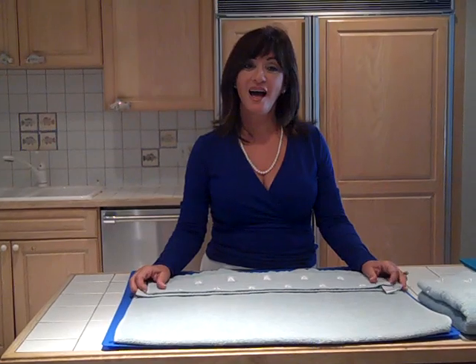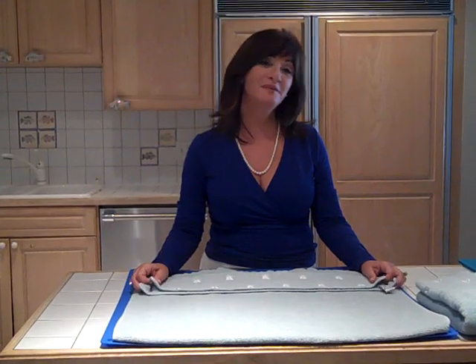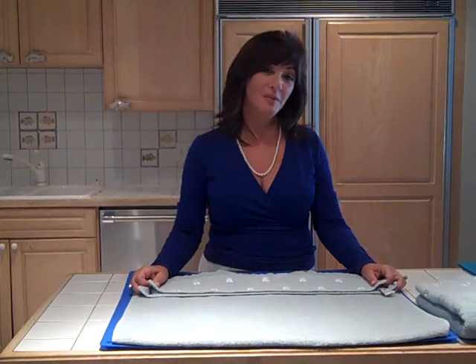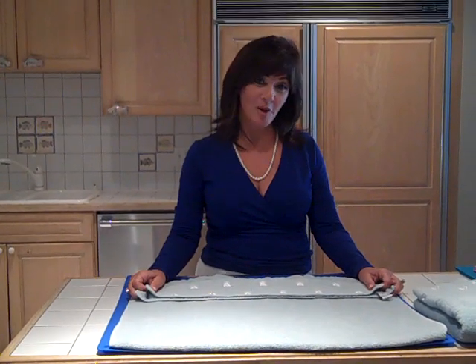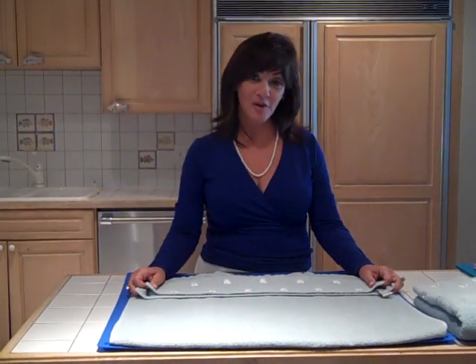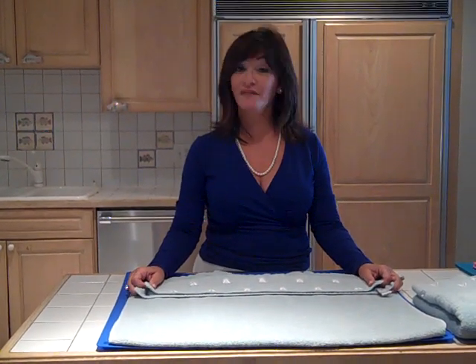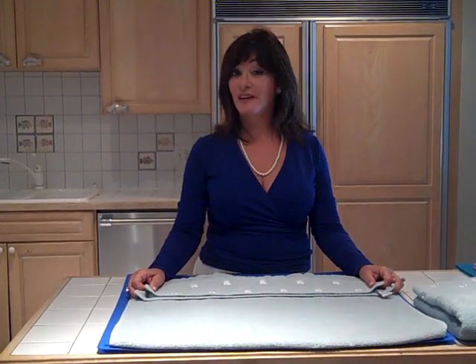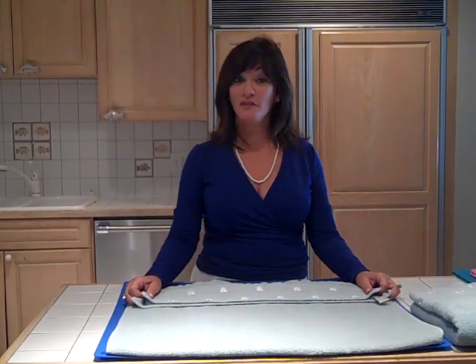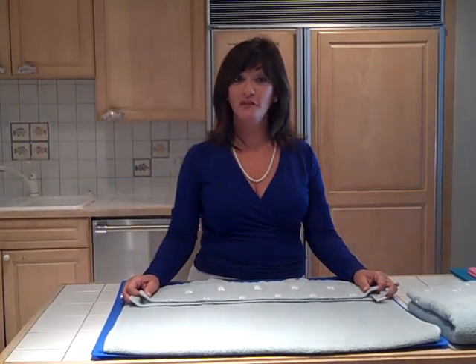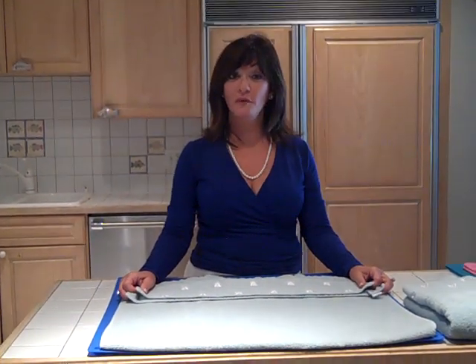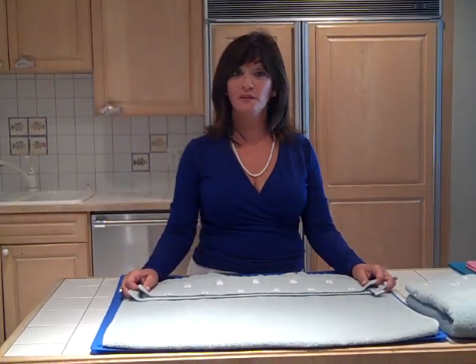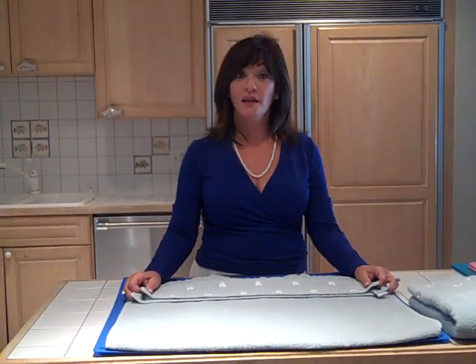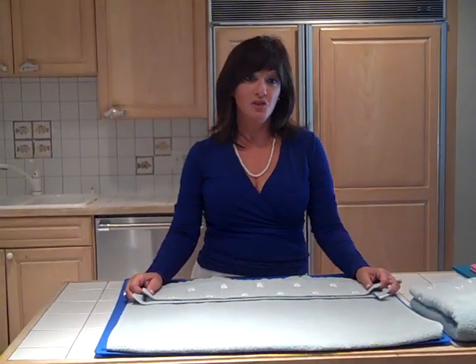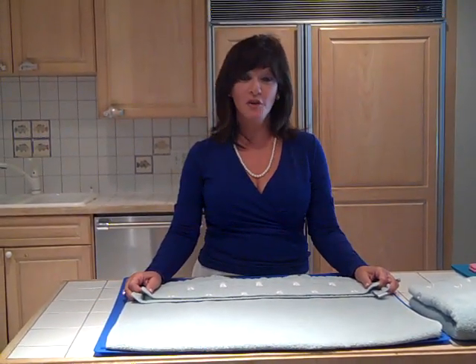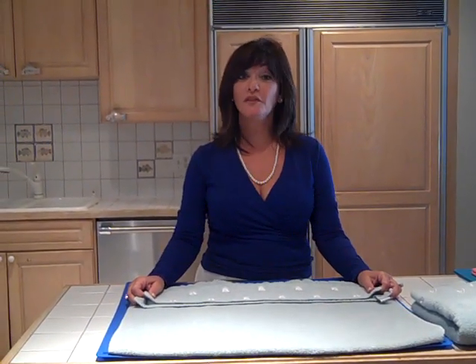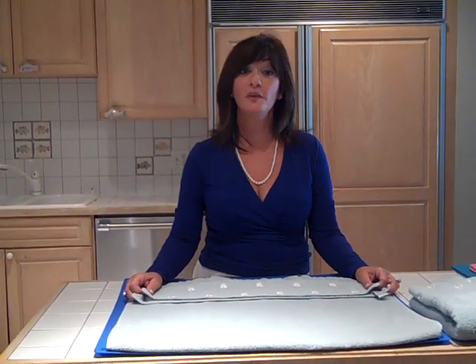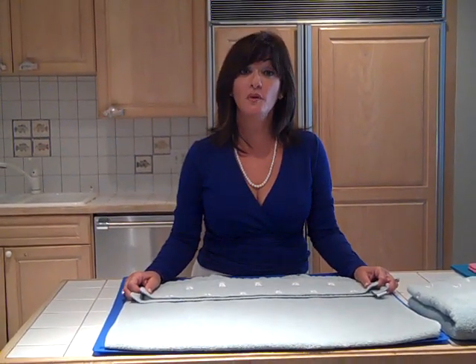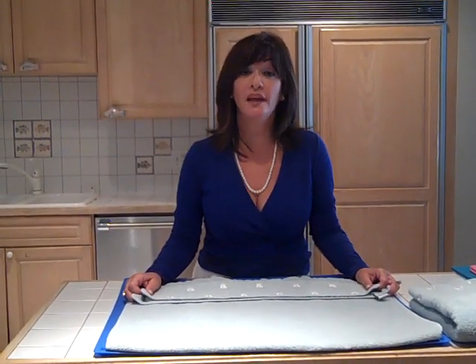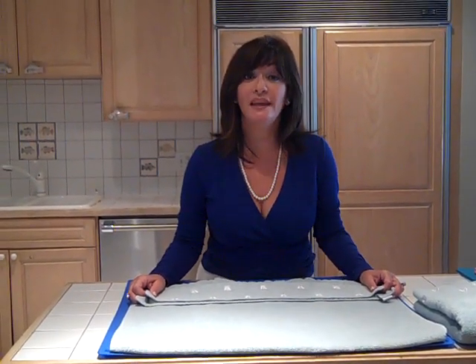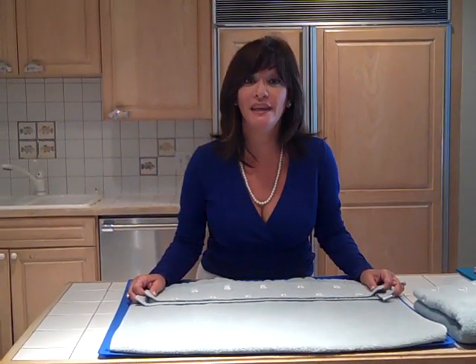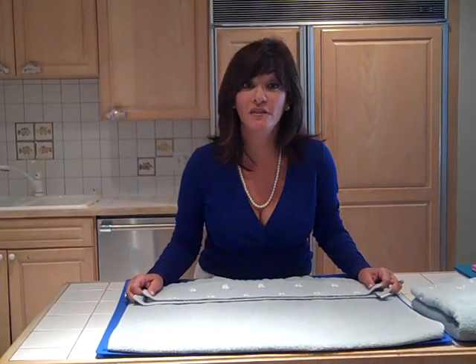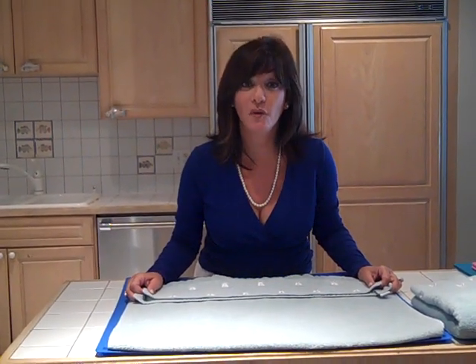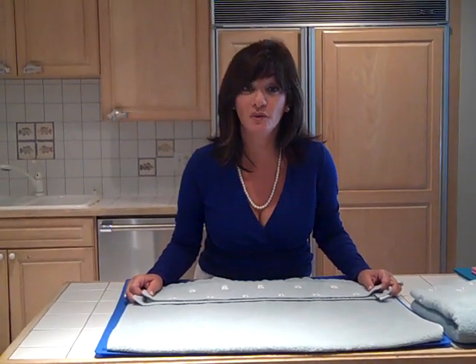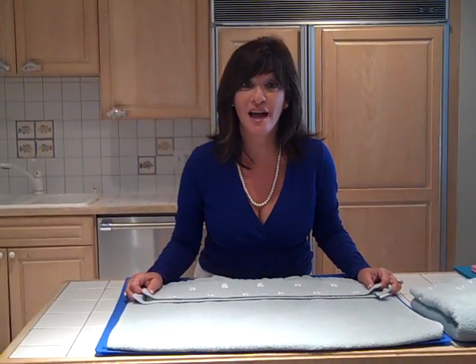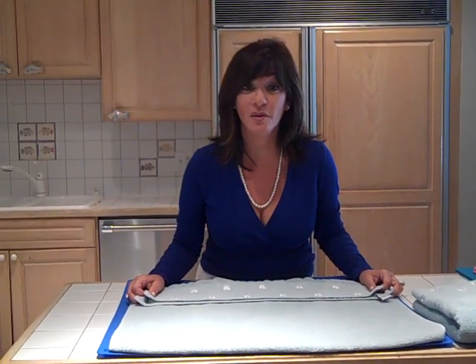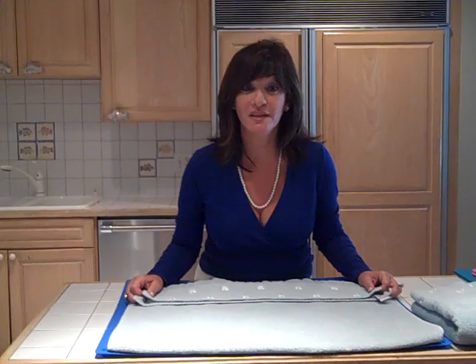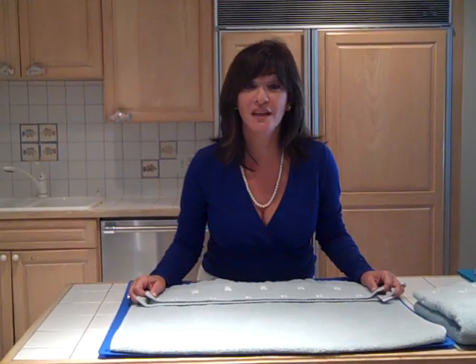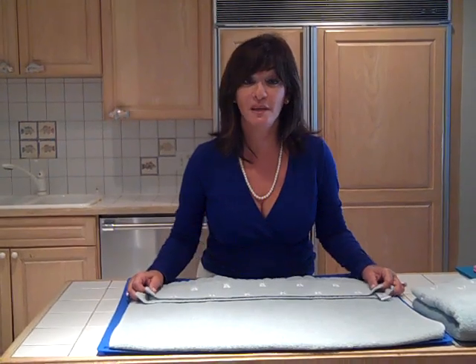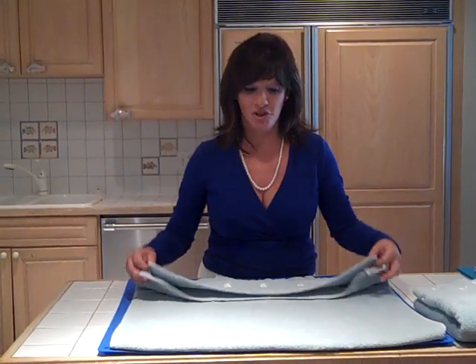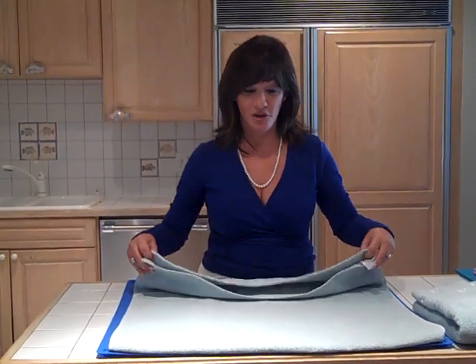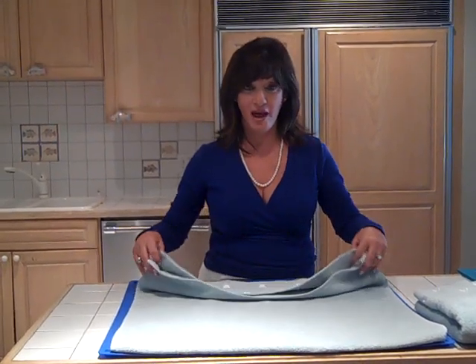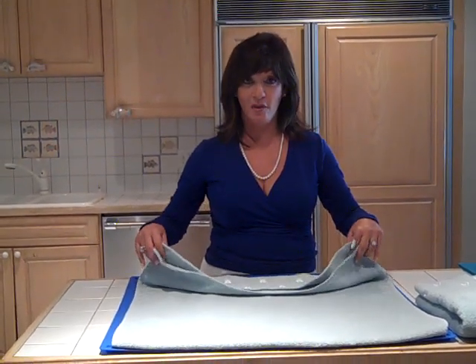Hi, I'm Debbie Barker, inventor of the Flip Fold. Did you know that the Flip Fold can even fold towels? Let me show you how.